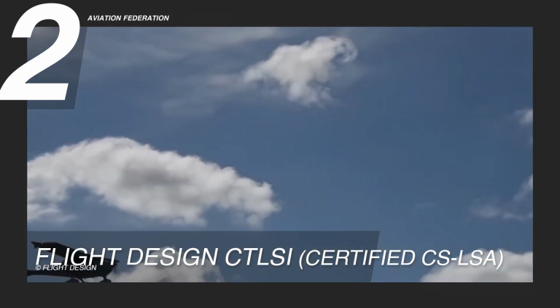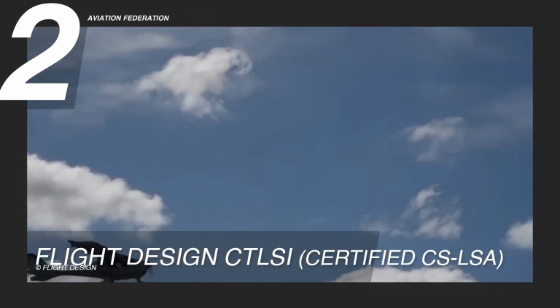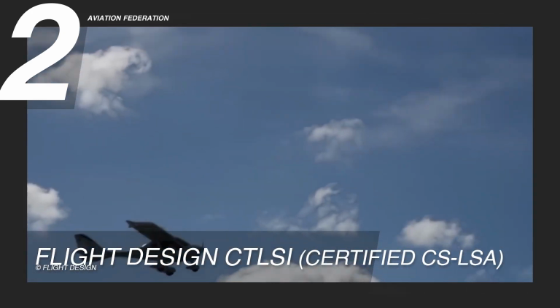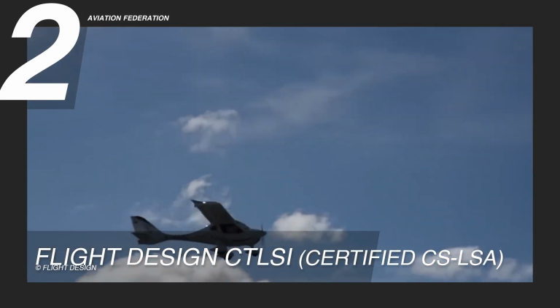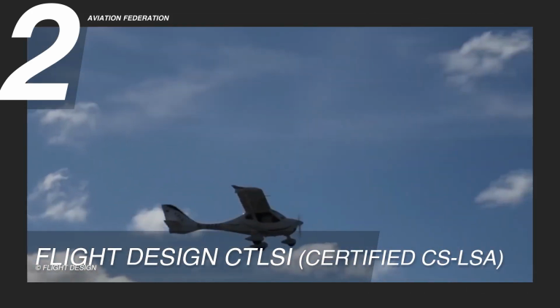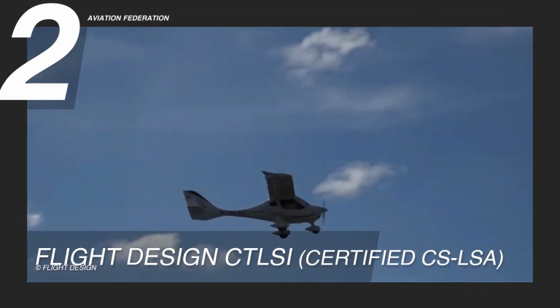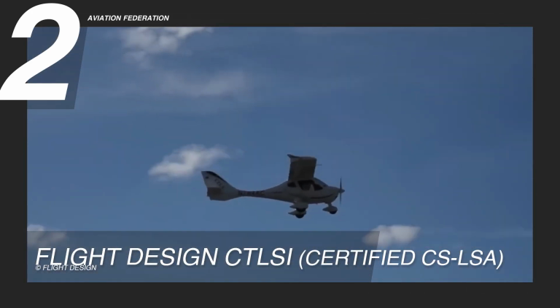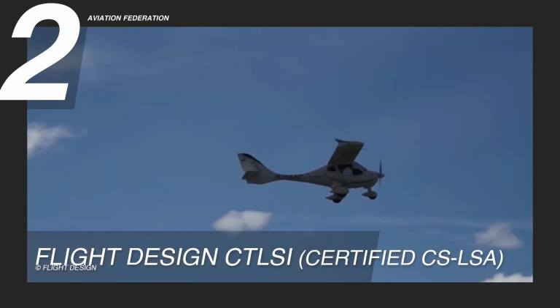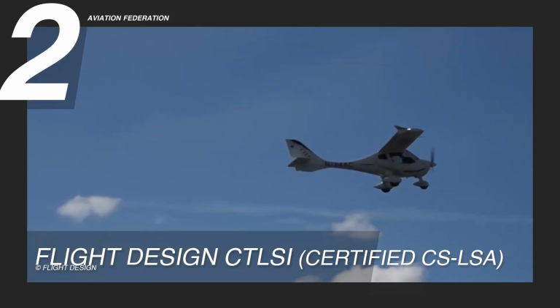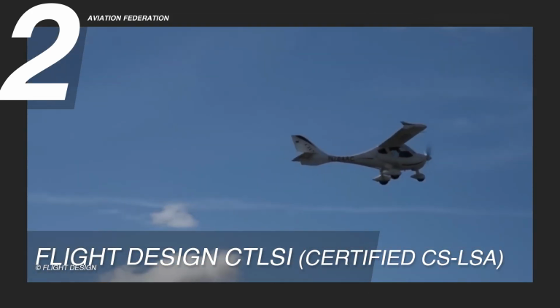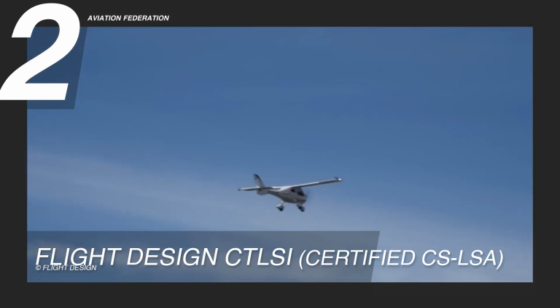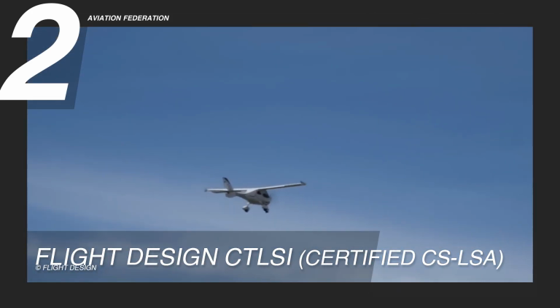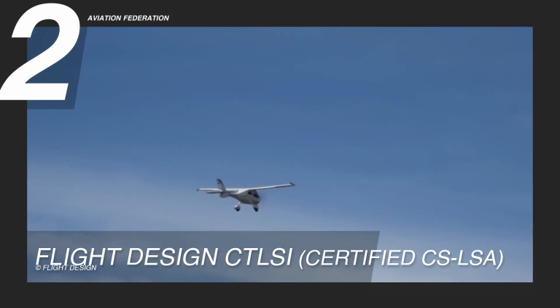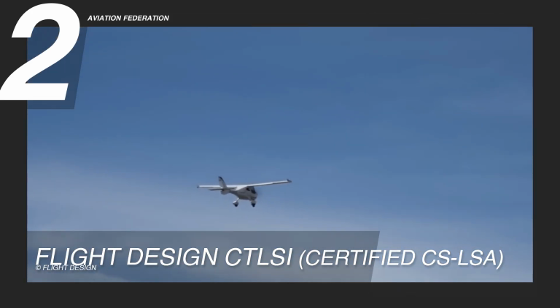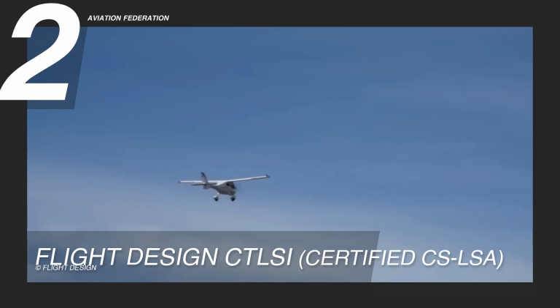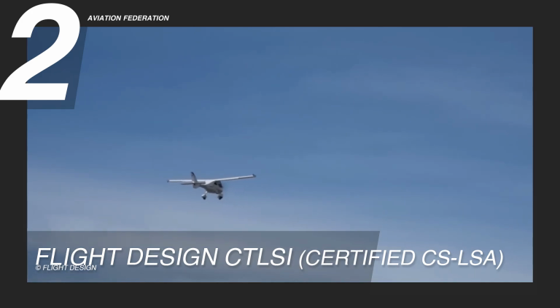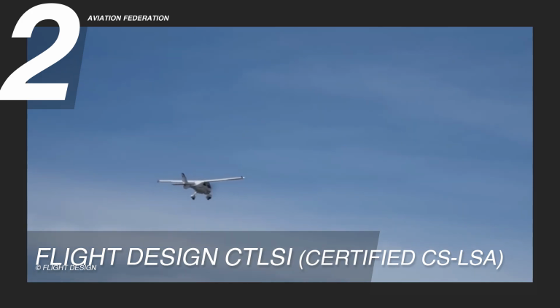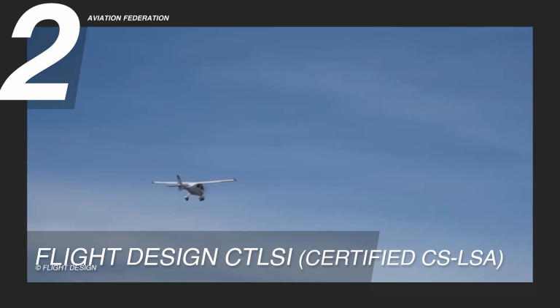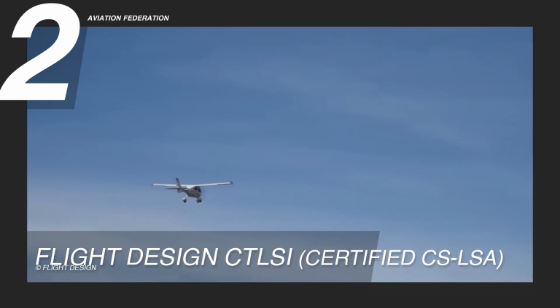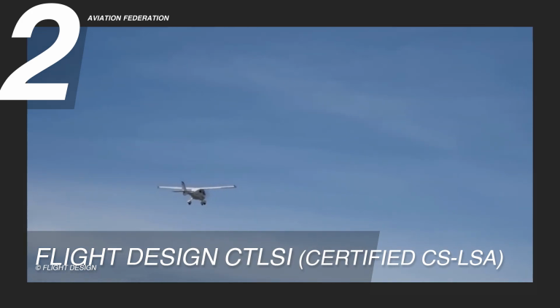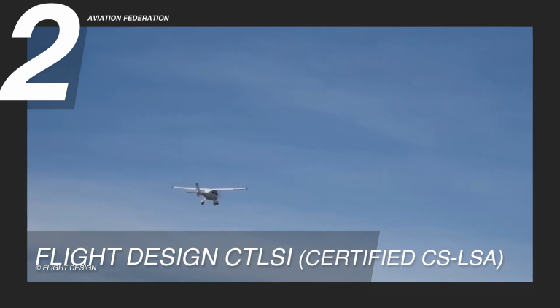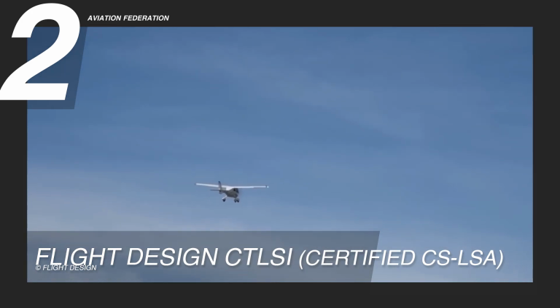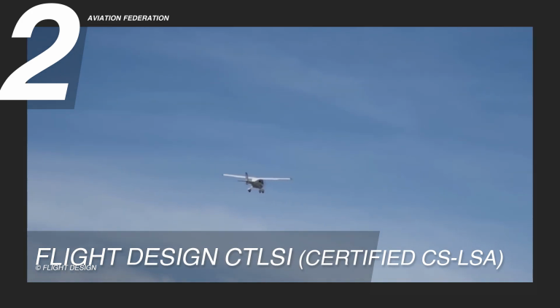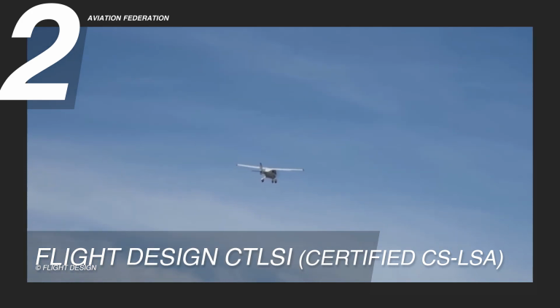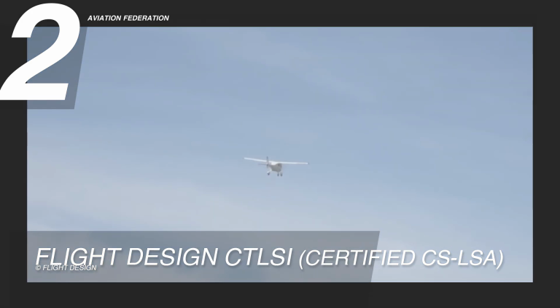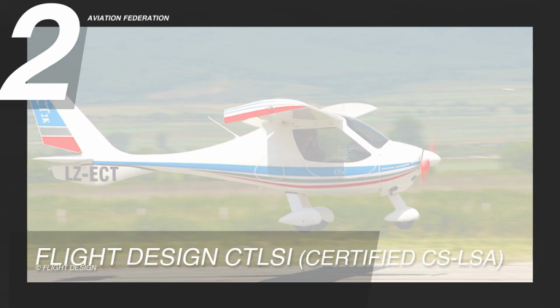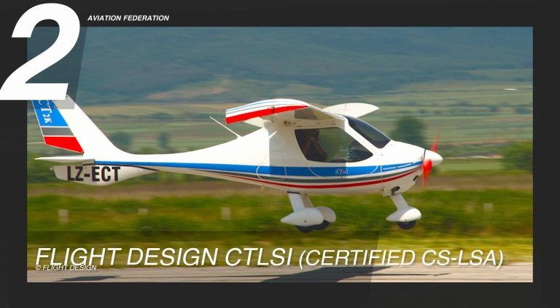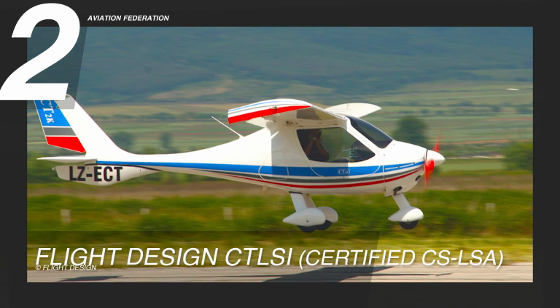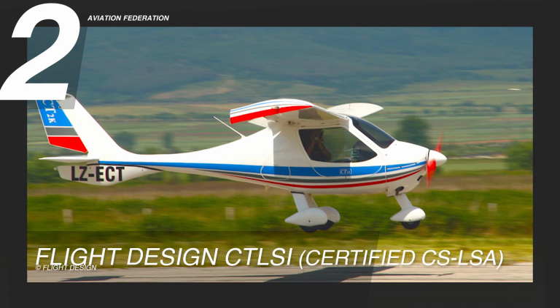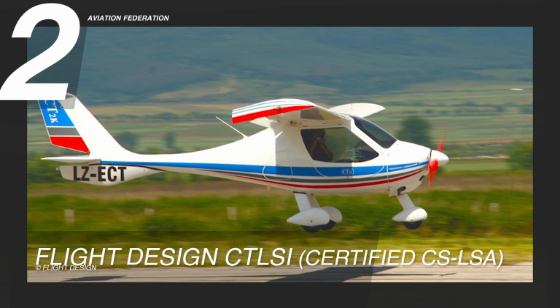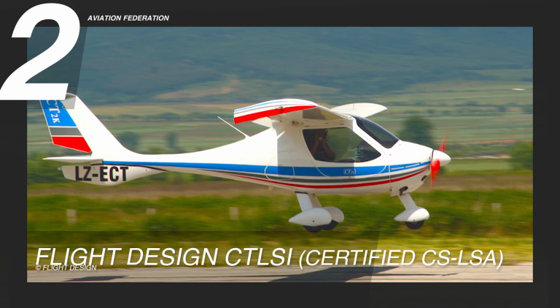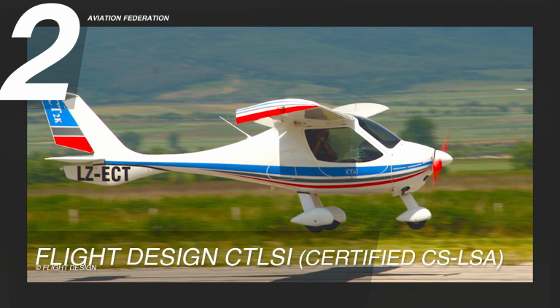The cost of the Flight Design CTLSI is now estimated to be around $189,000.